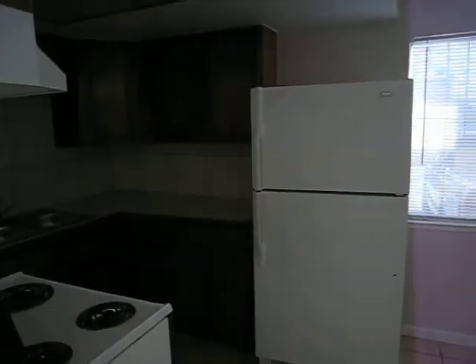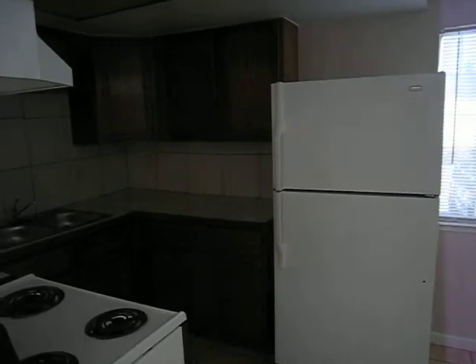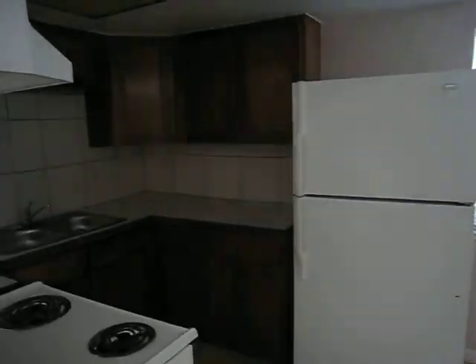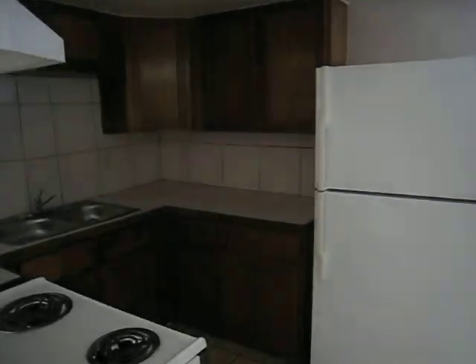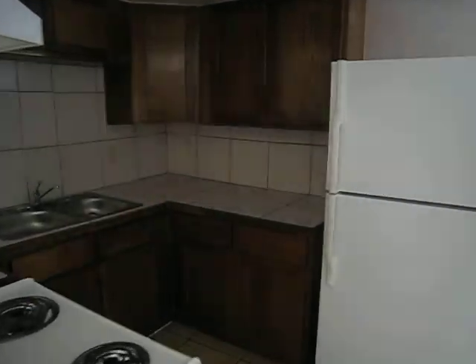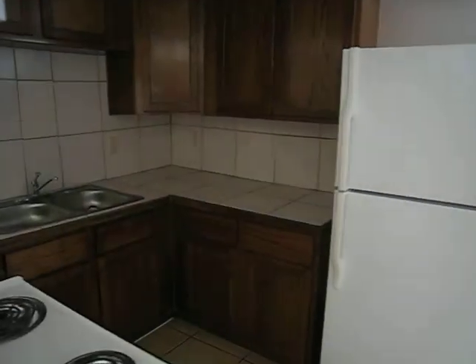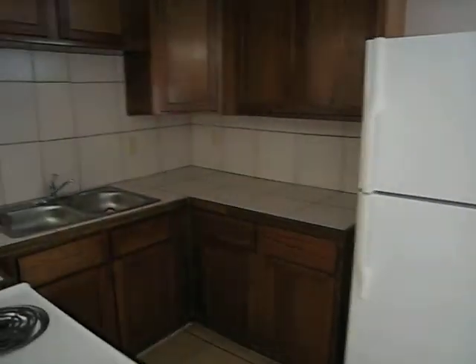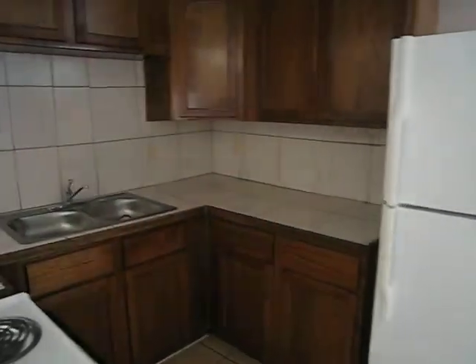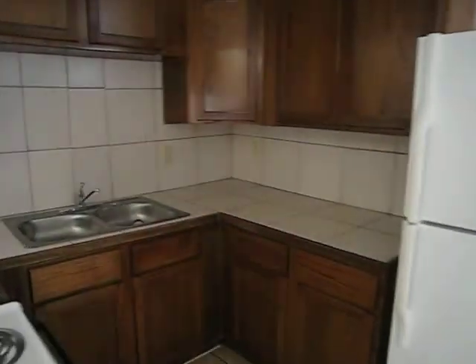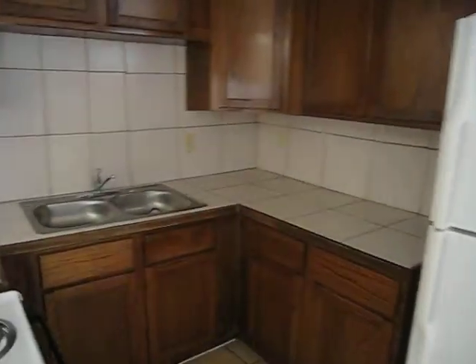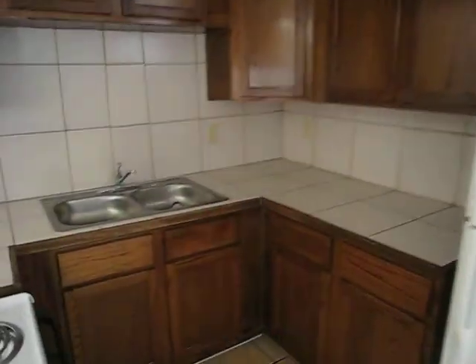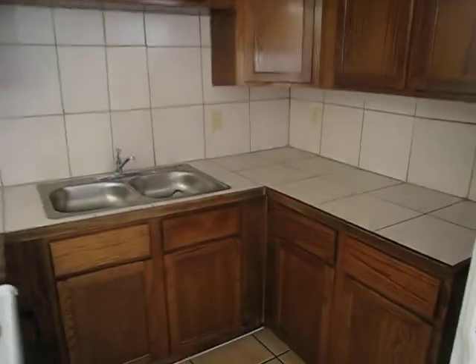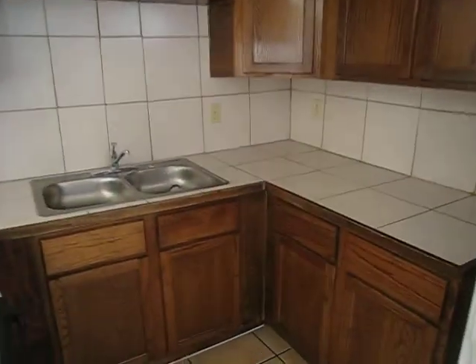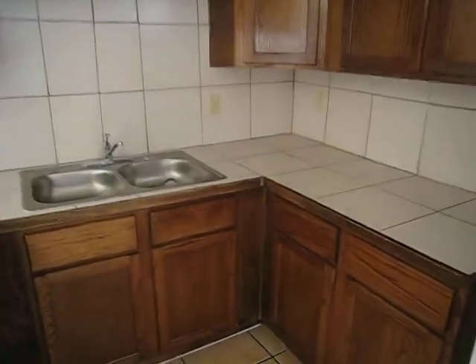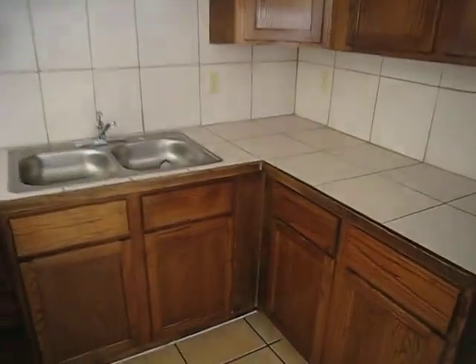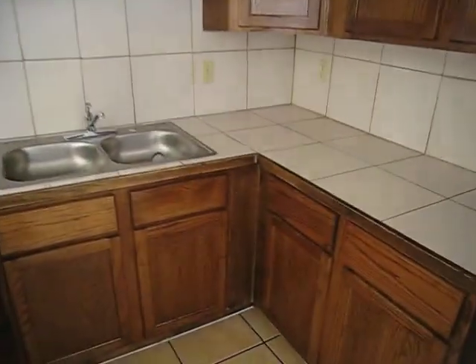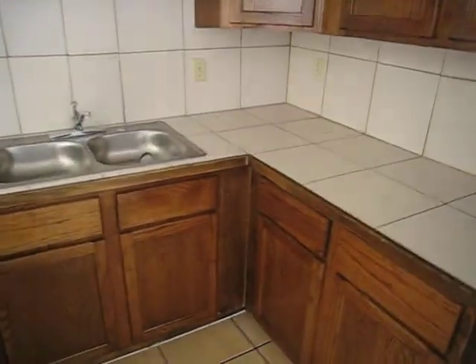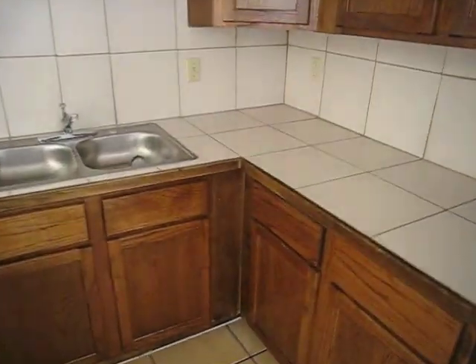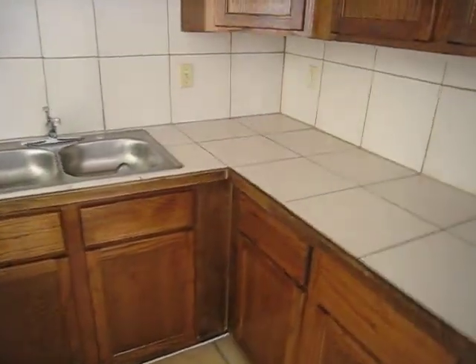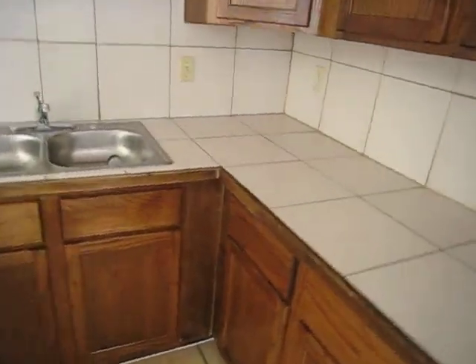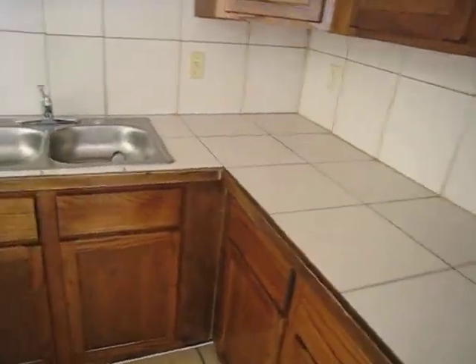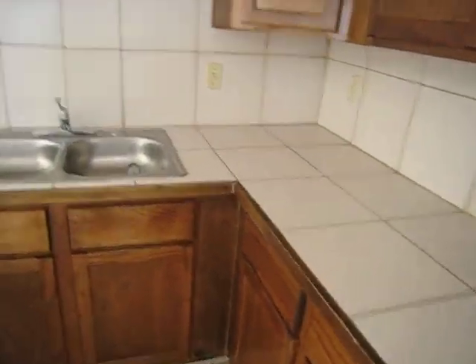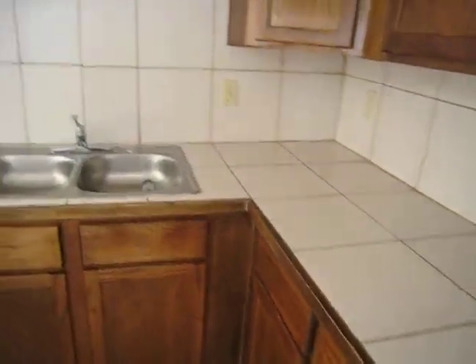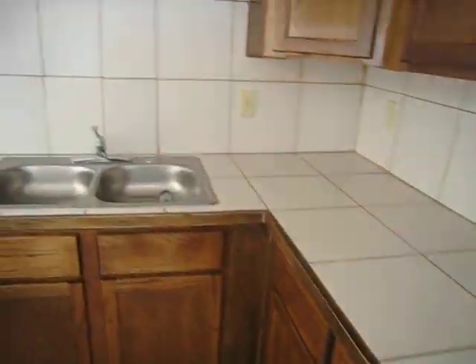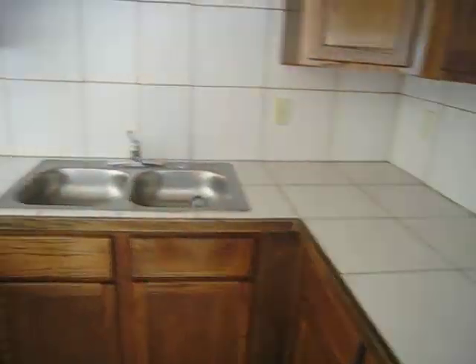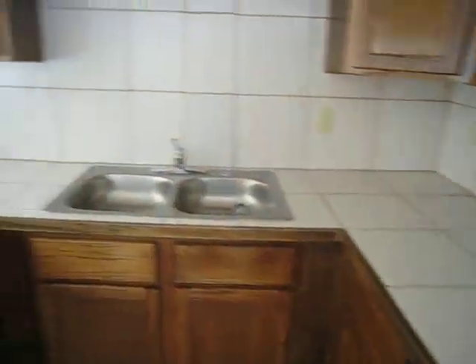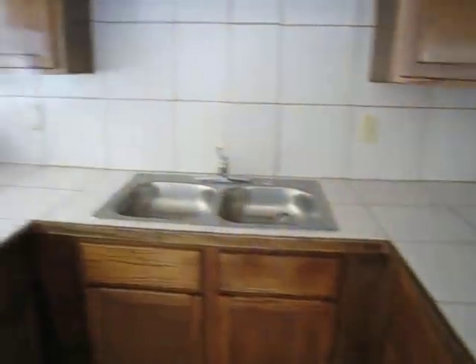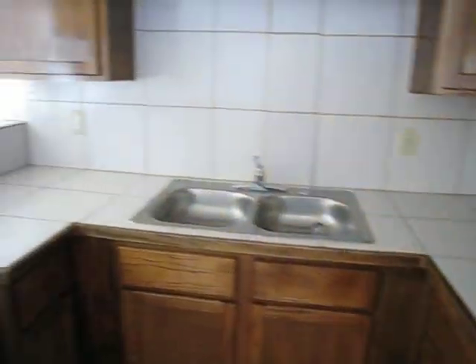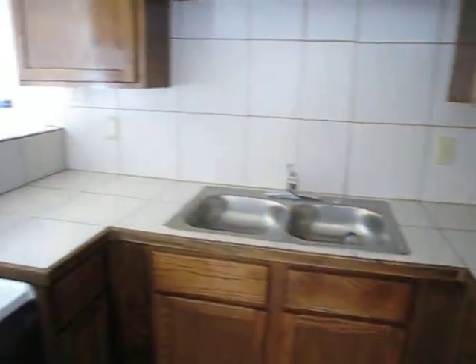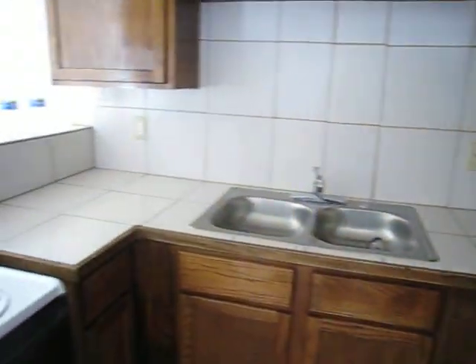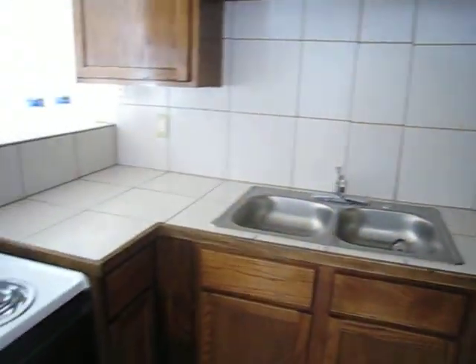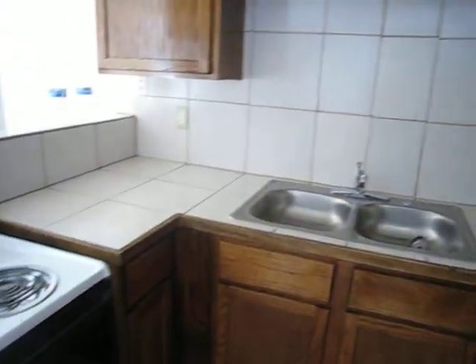And here is the kitchen. It's got nice tile countertops.